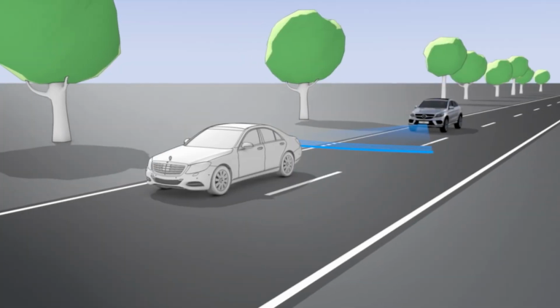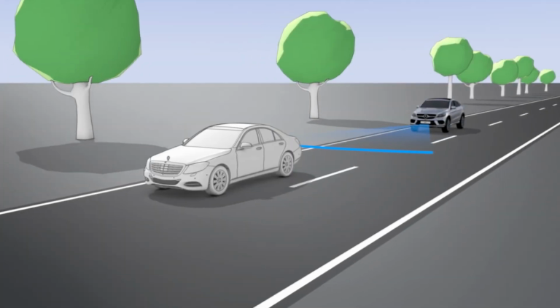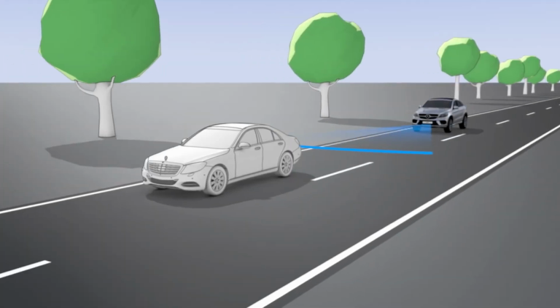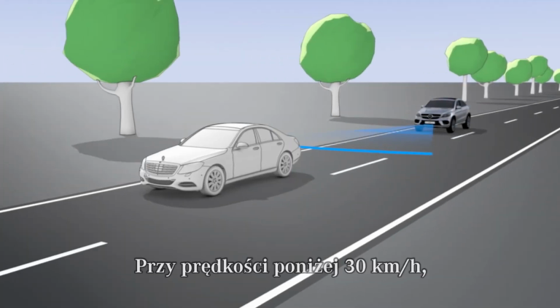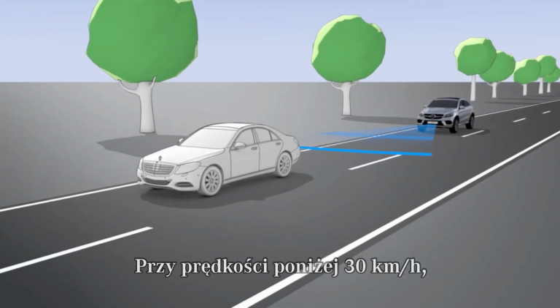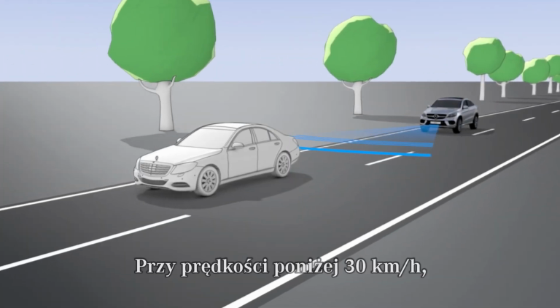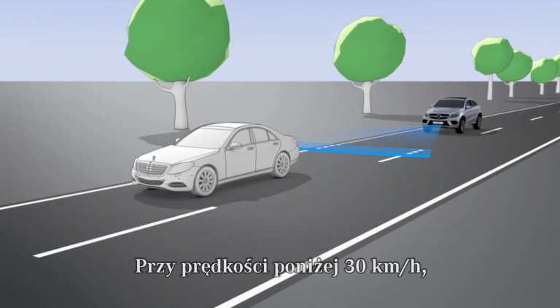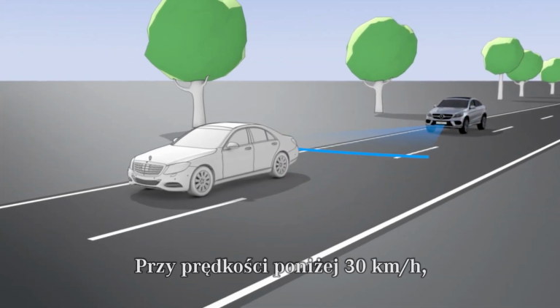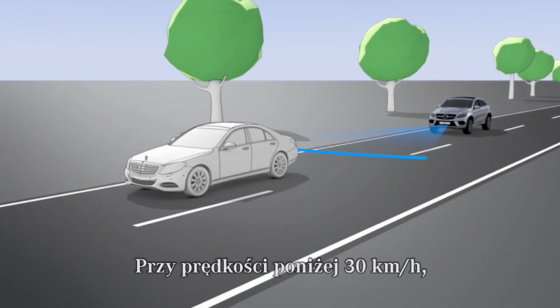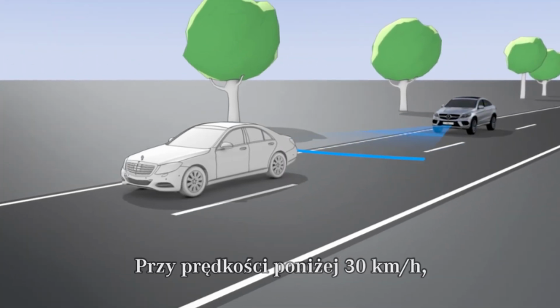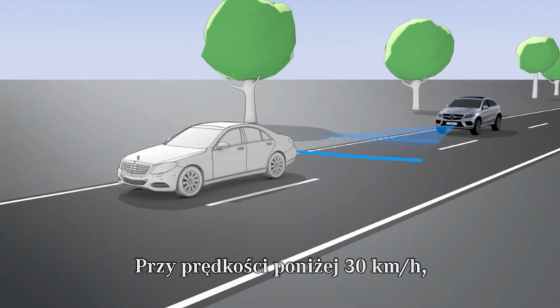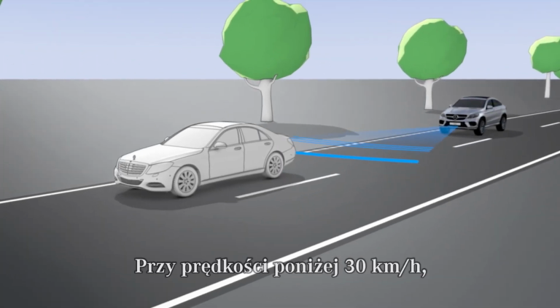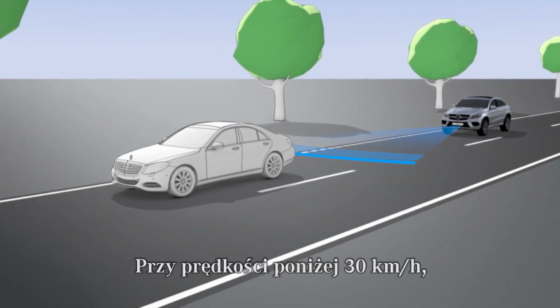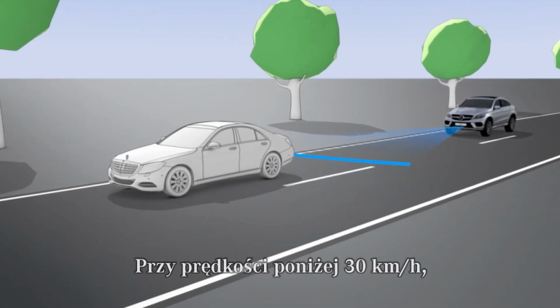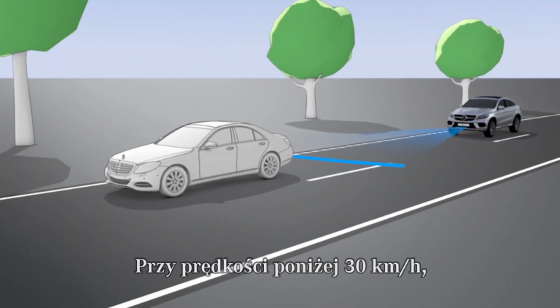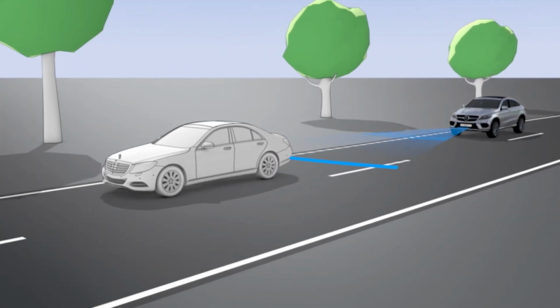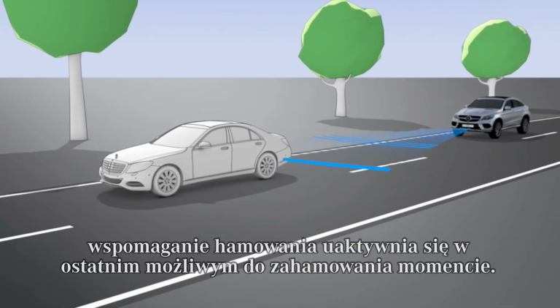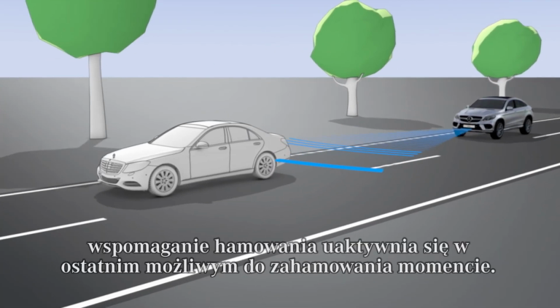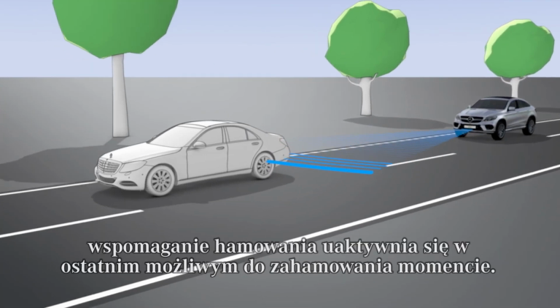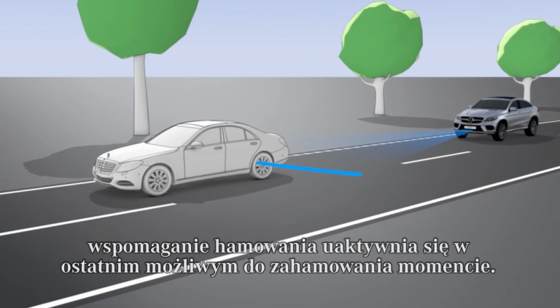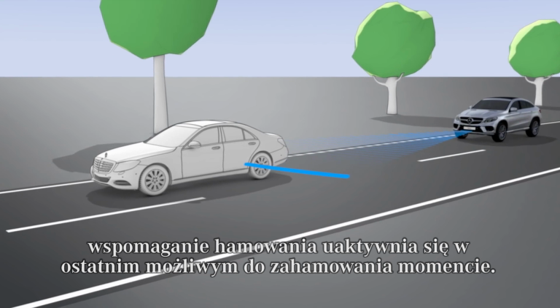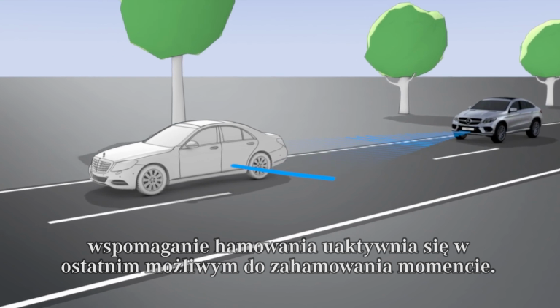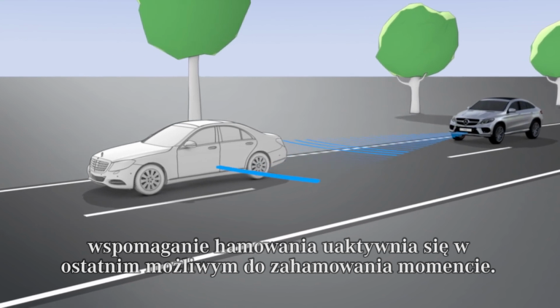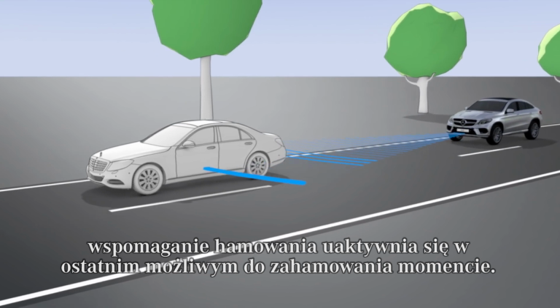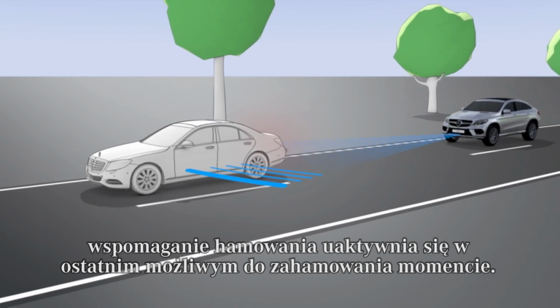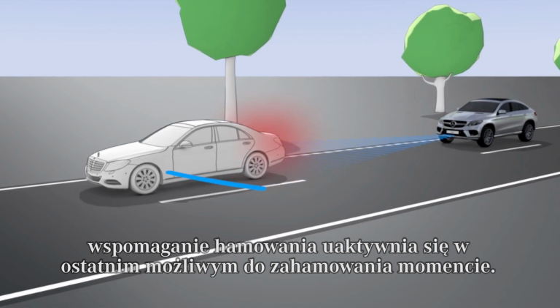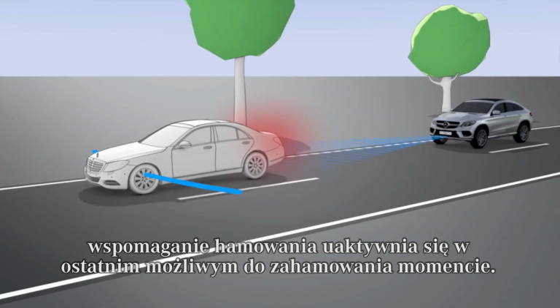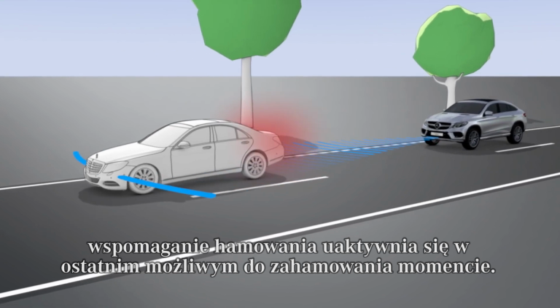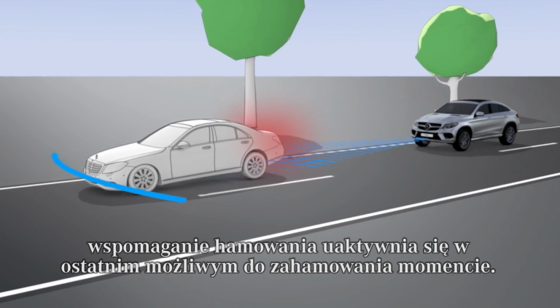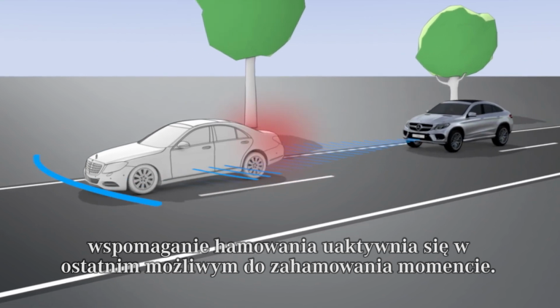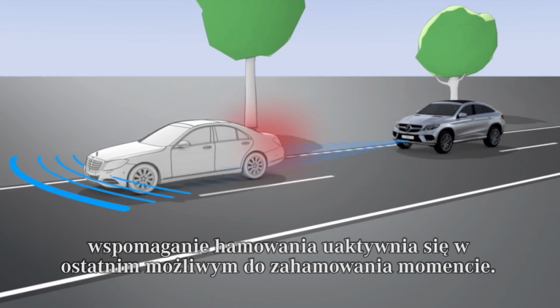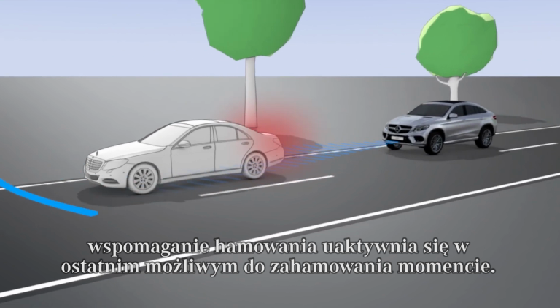At speeds below 30 km per hour, braking assistance is carried out at the last possible moment.